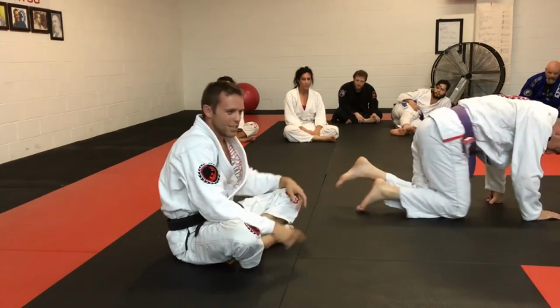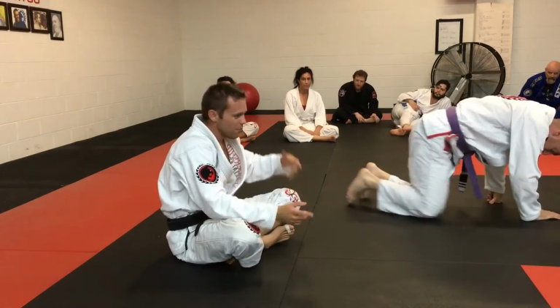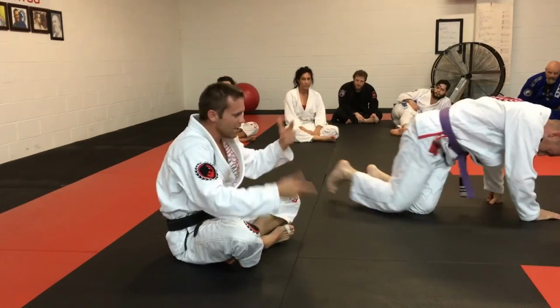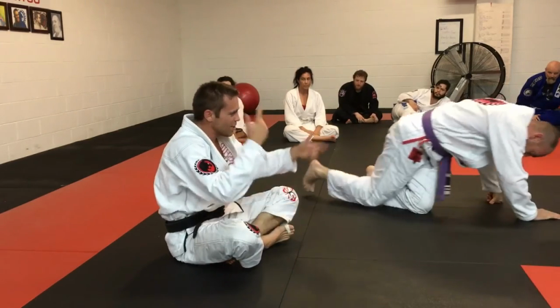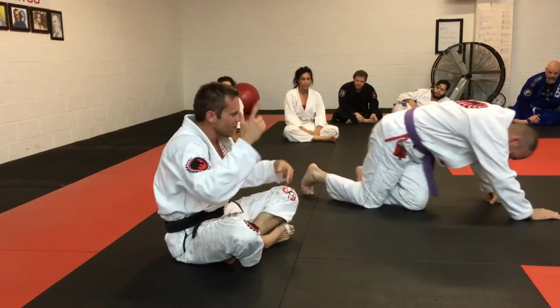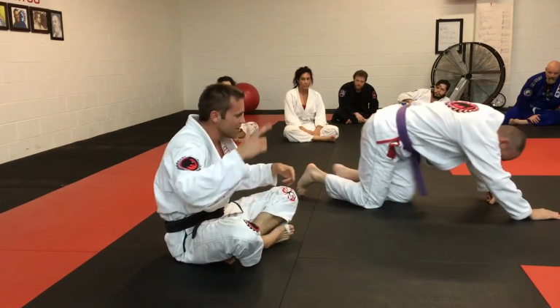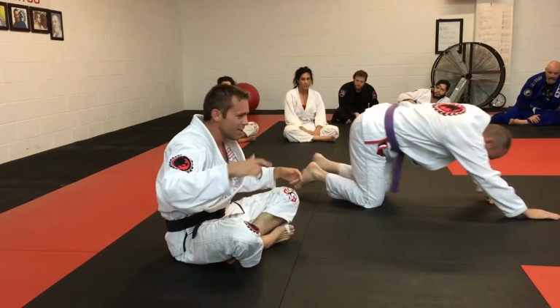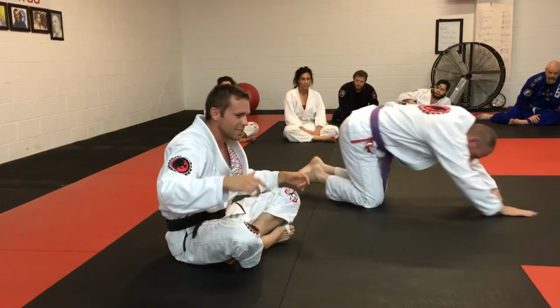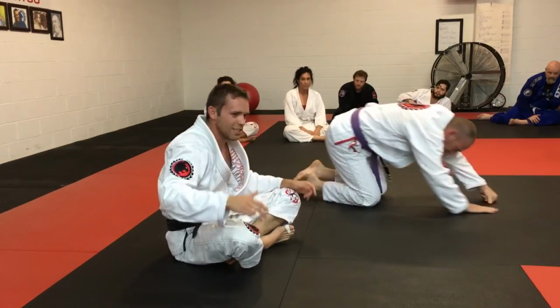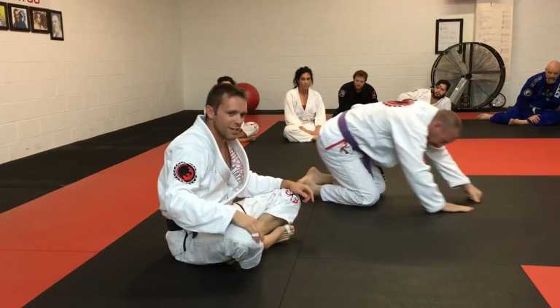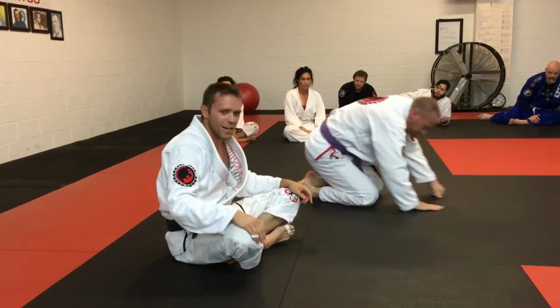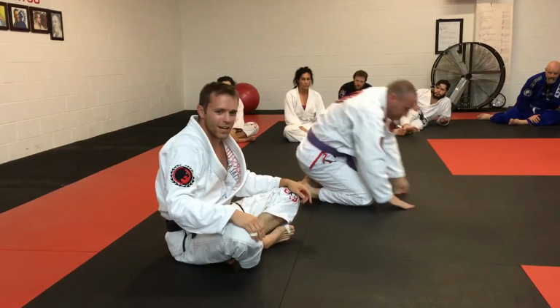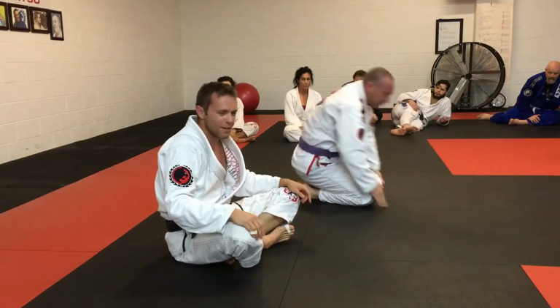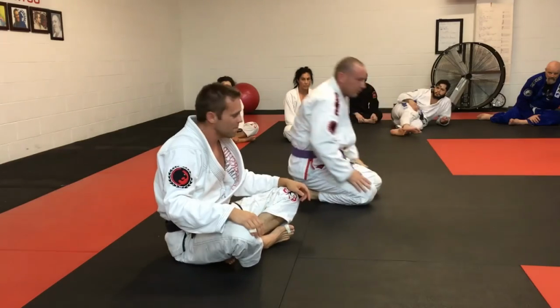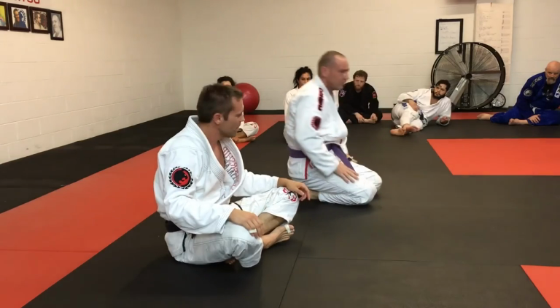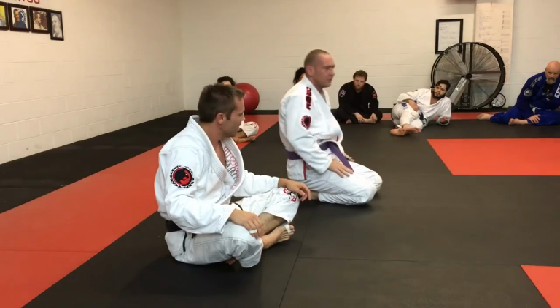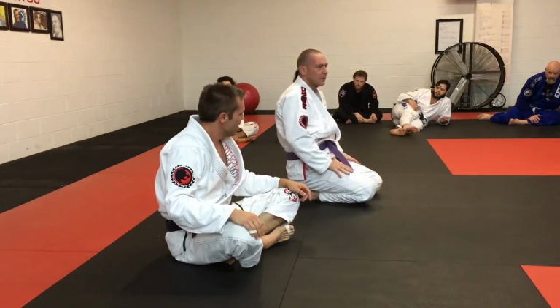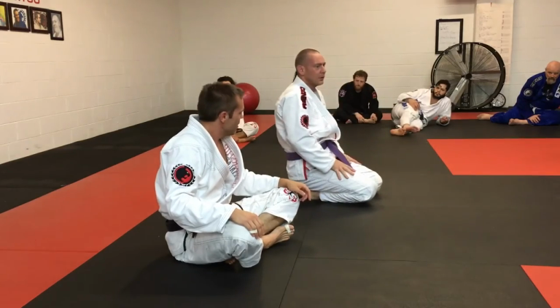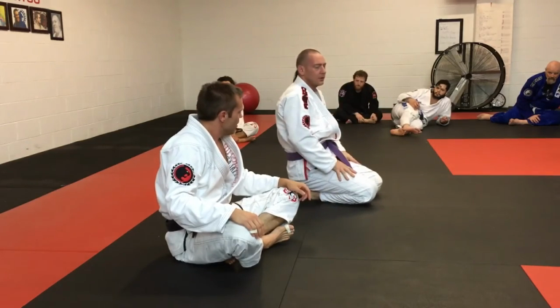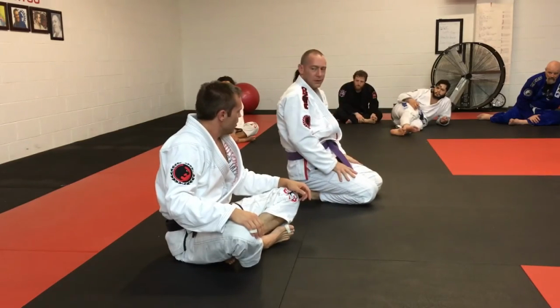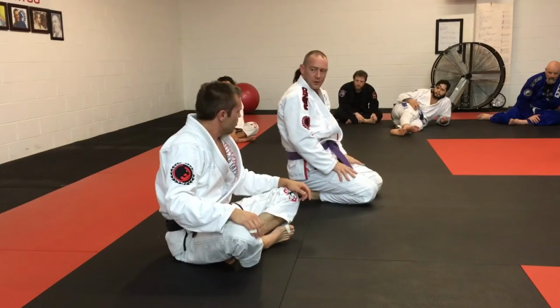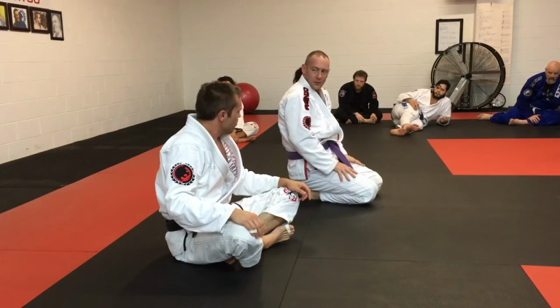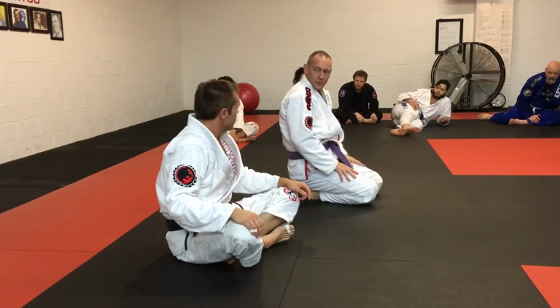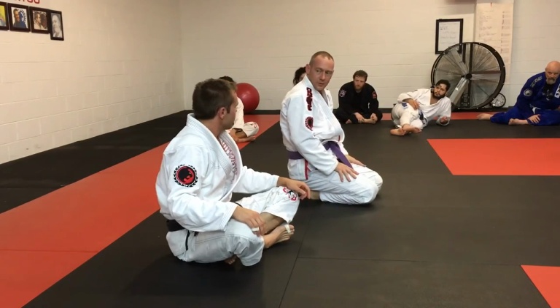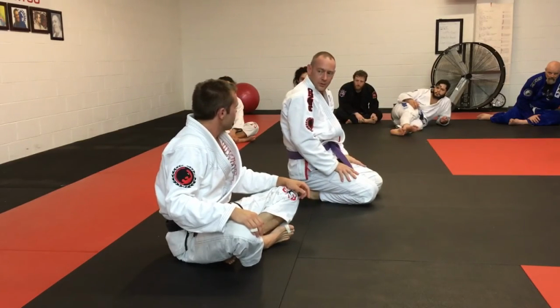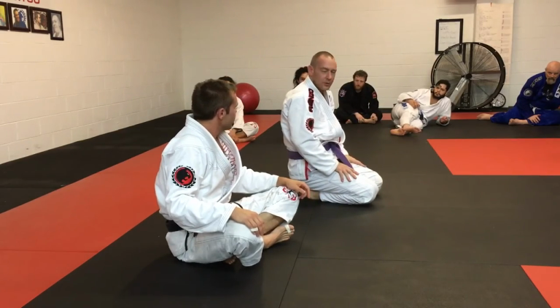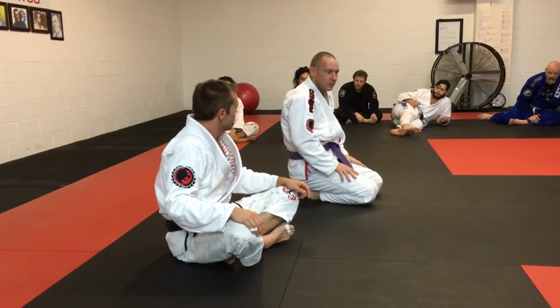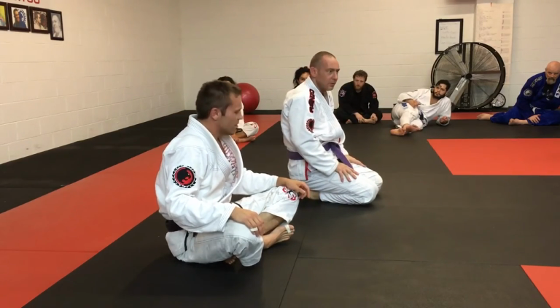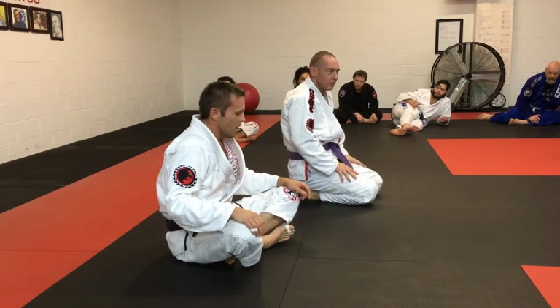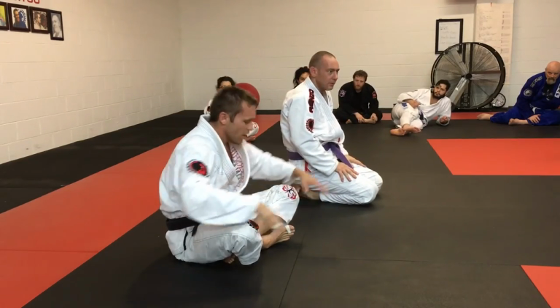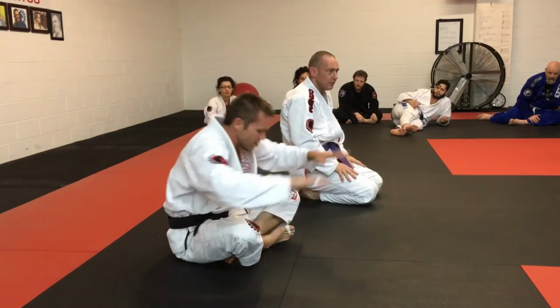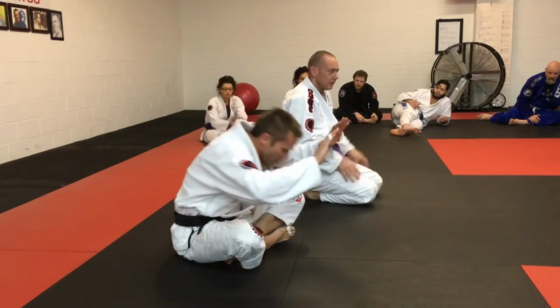So let's finish this whole series and then we'll do the whole series. Alright, one, two.